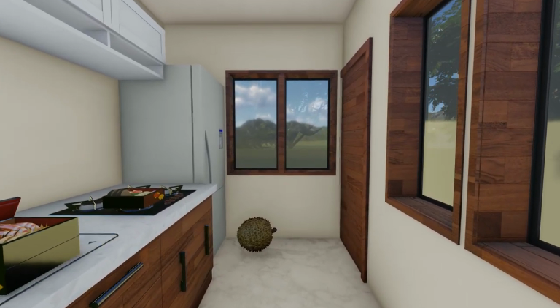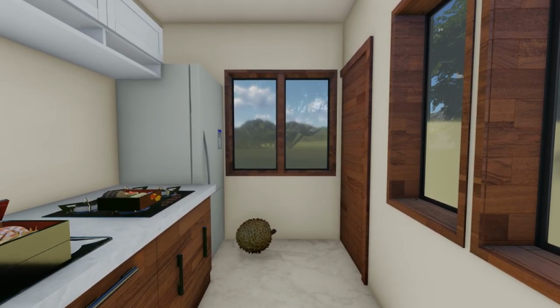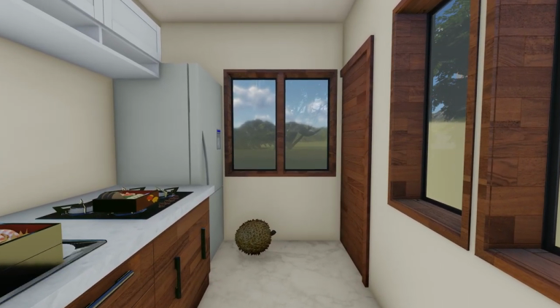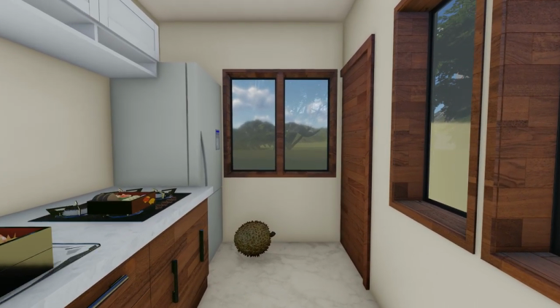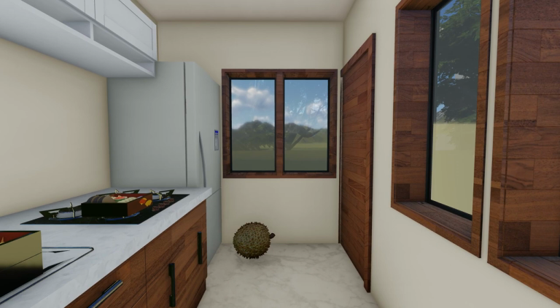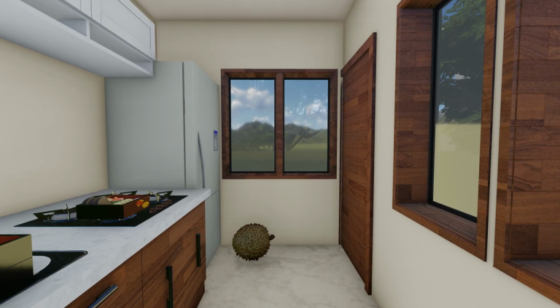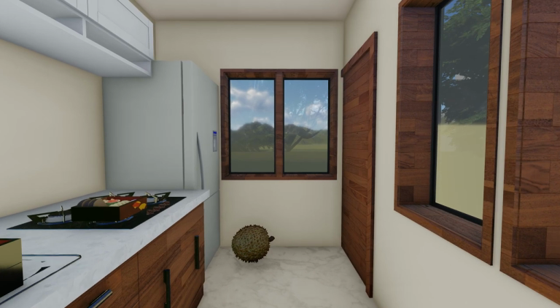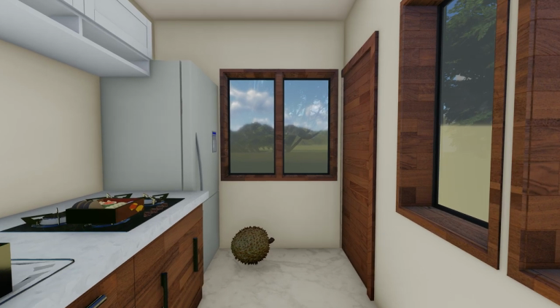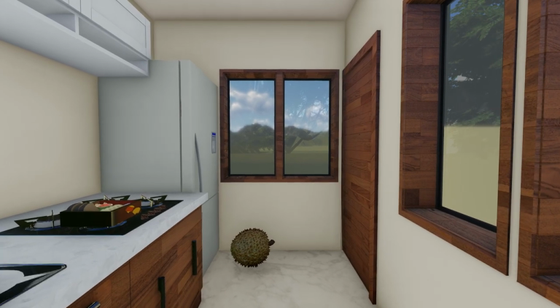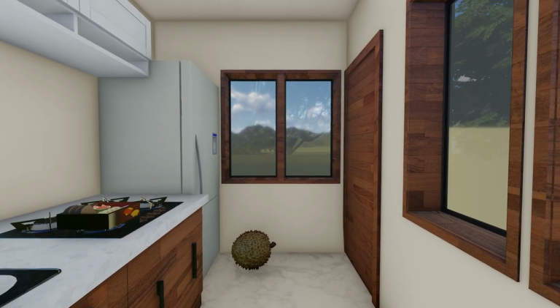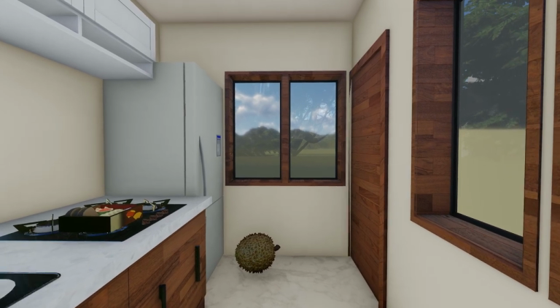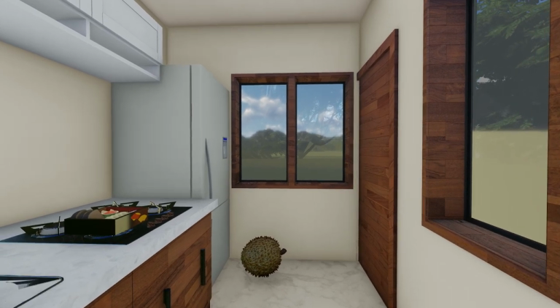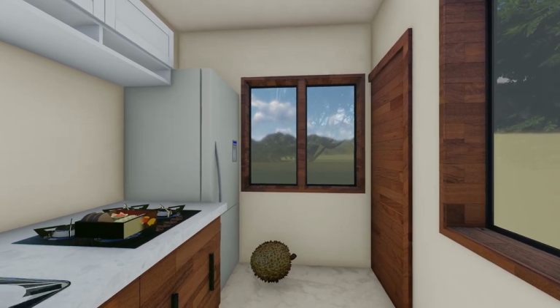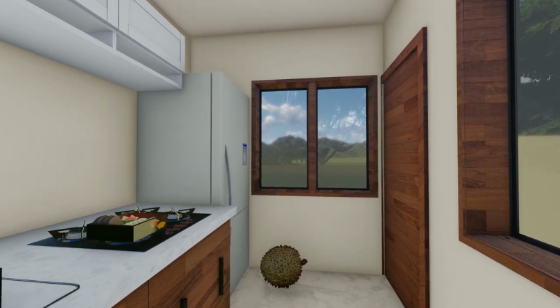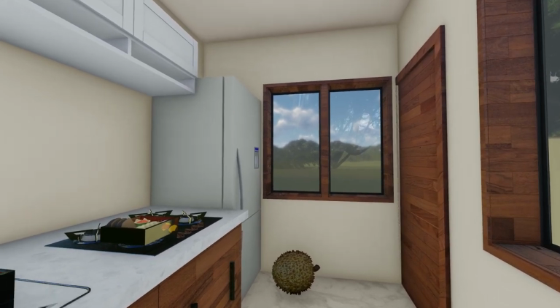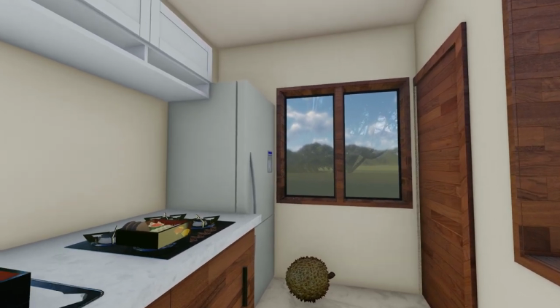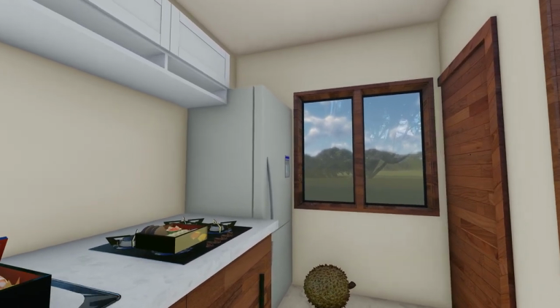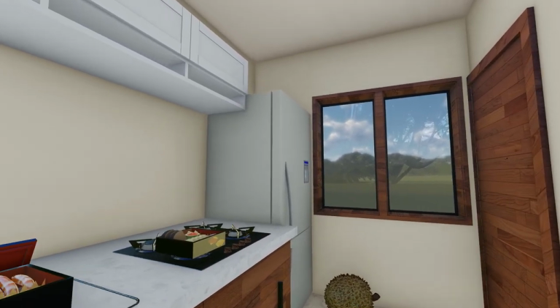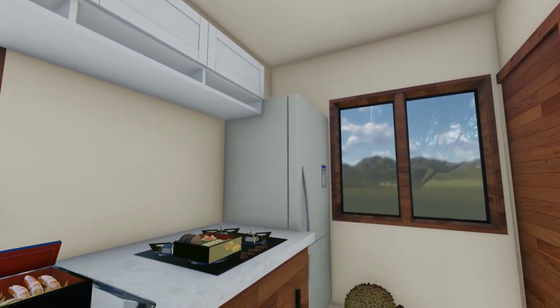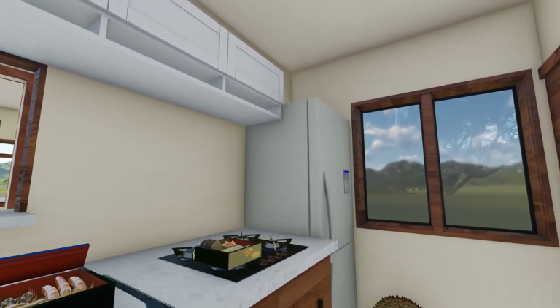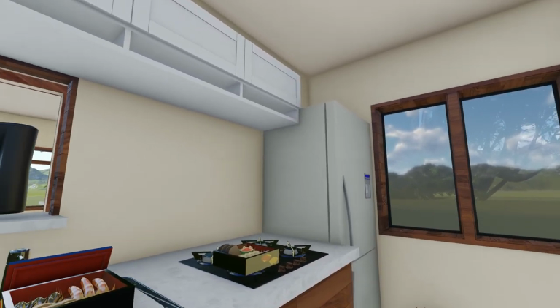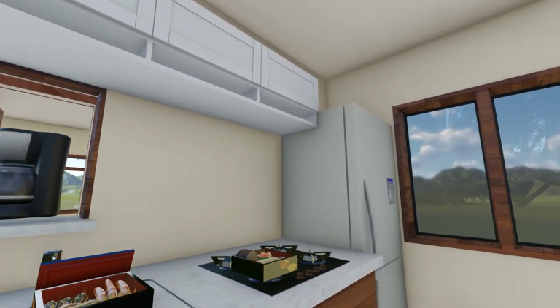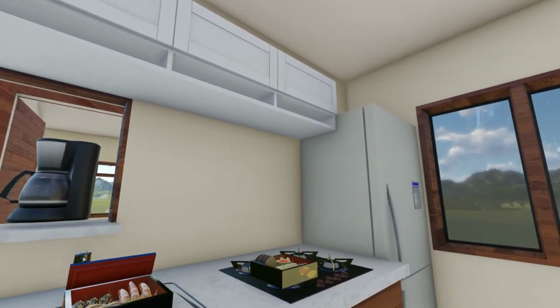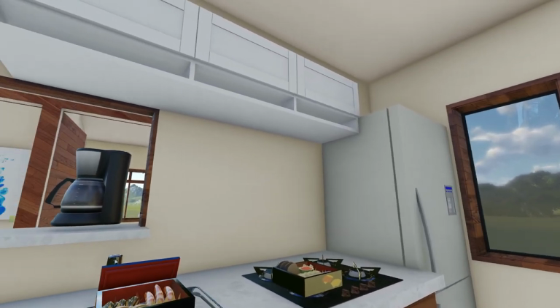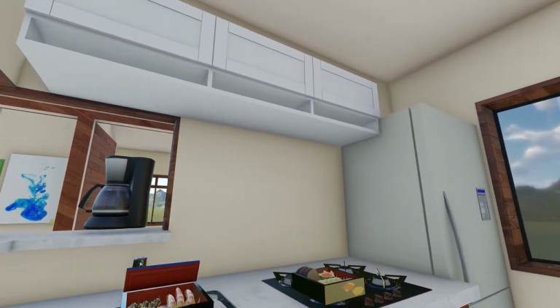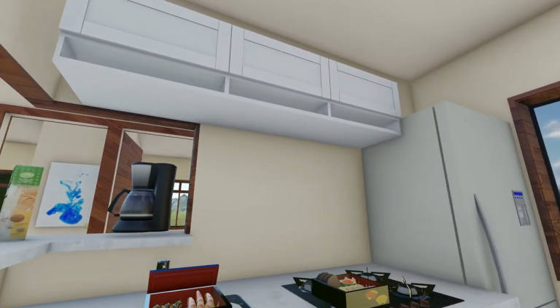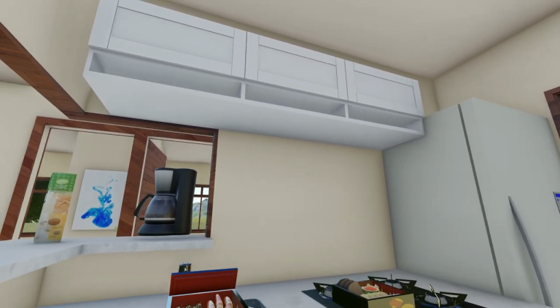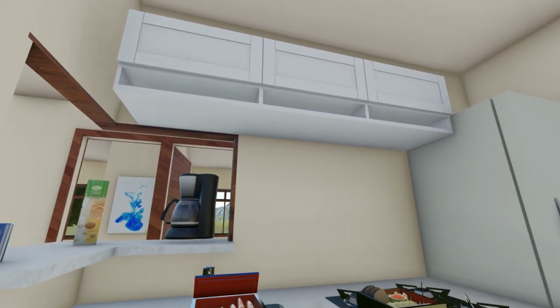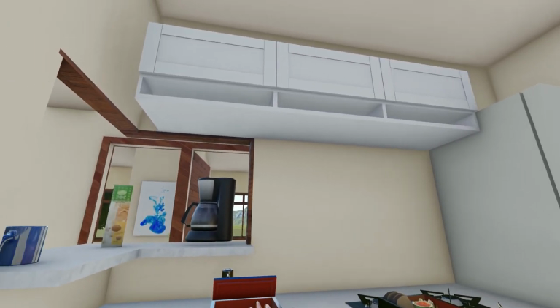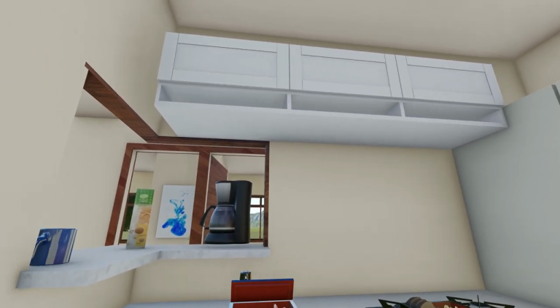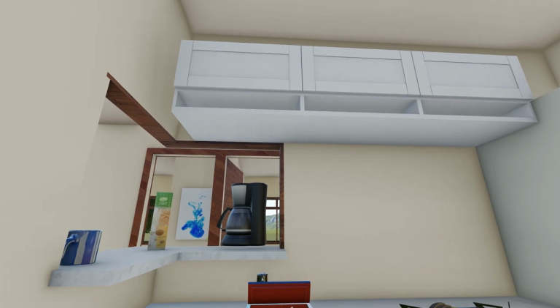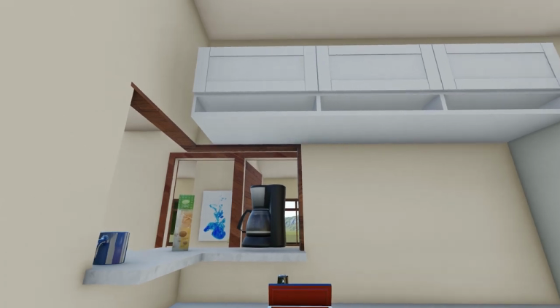The compact kitchen is designed in linear form and is provided with a higher breakfast counter in the corner to create more counter space.